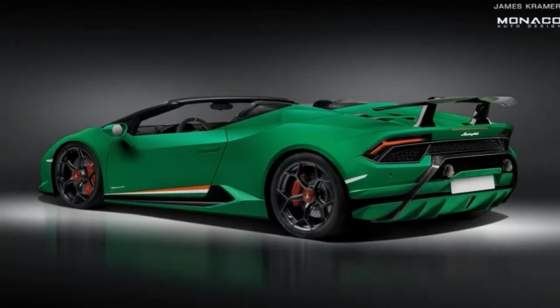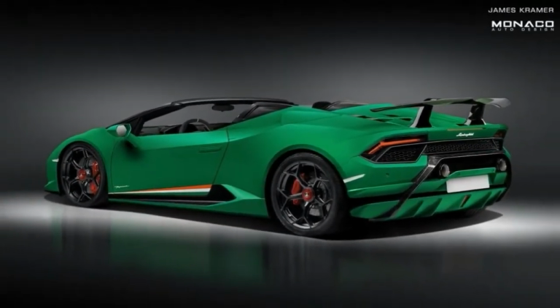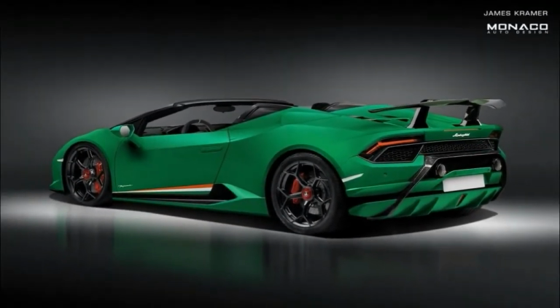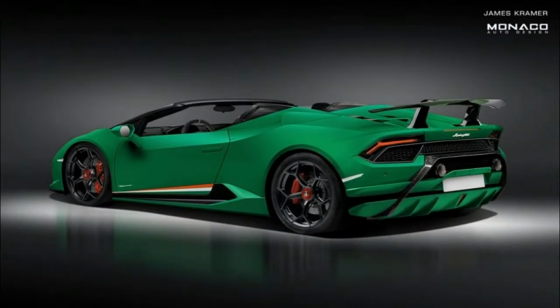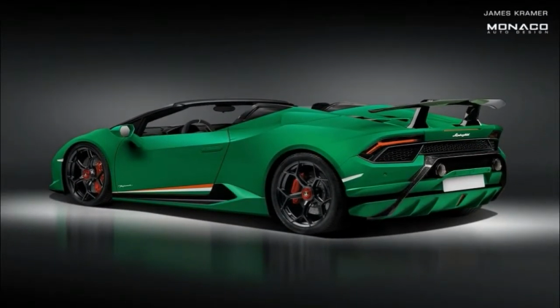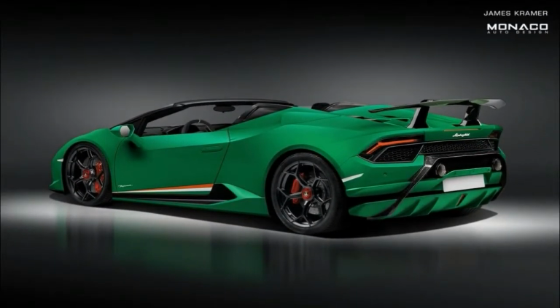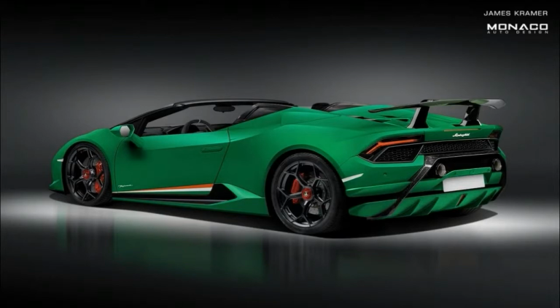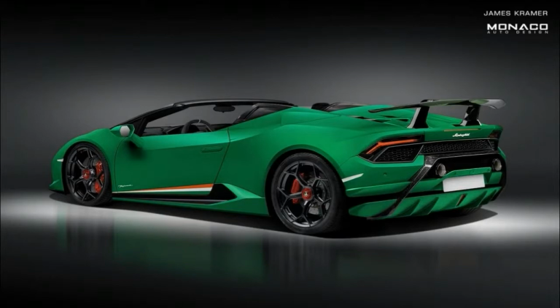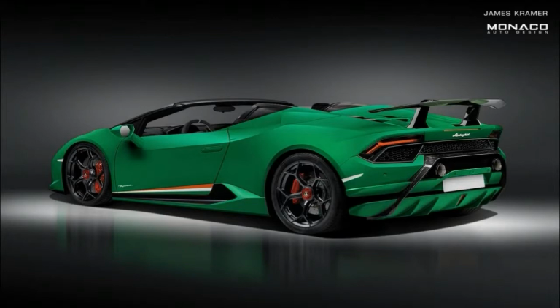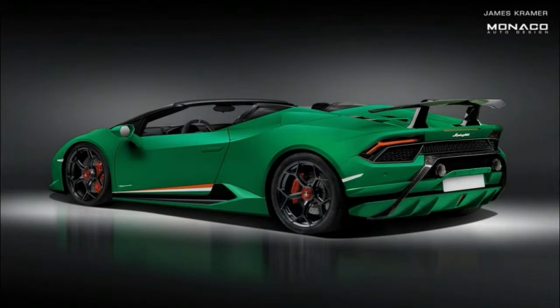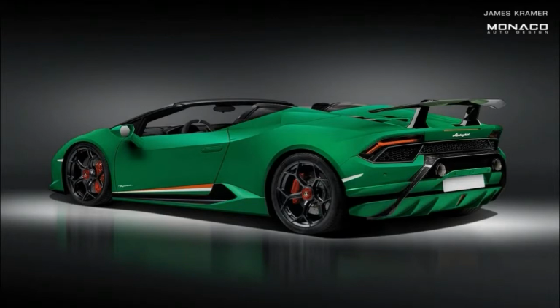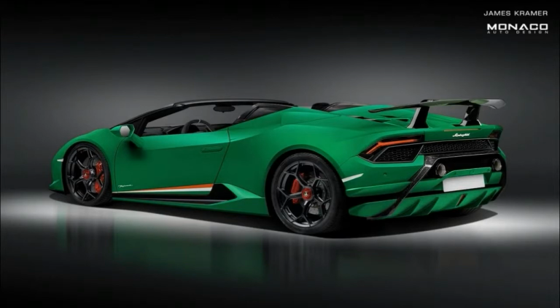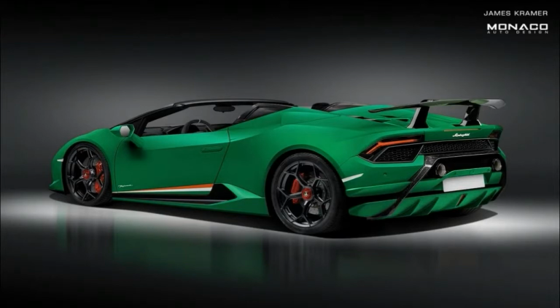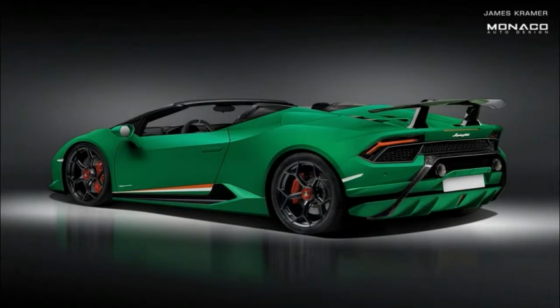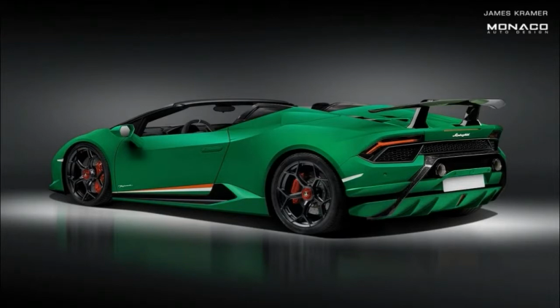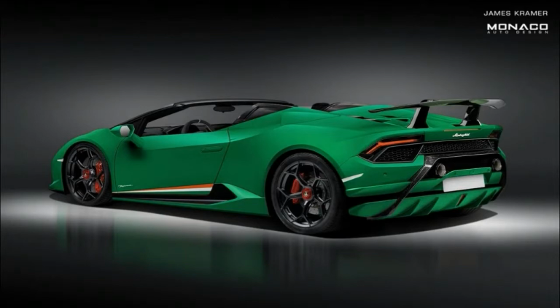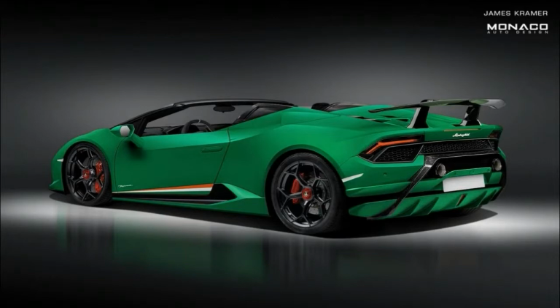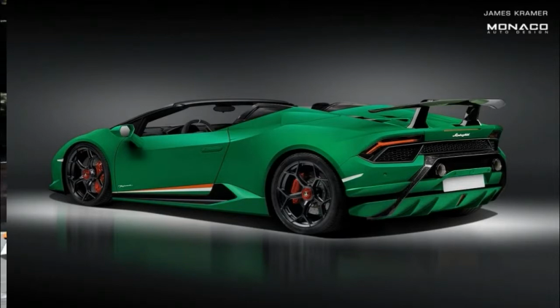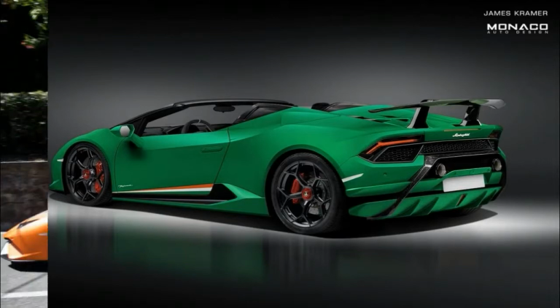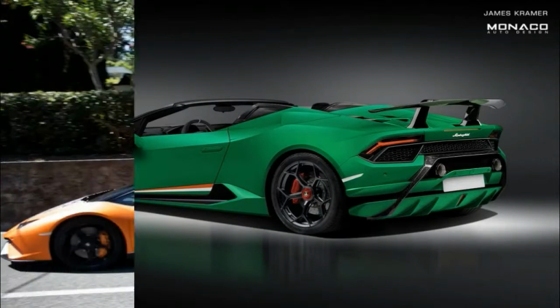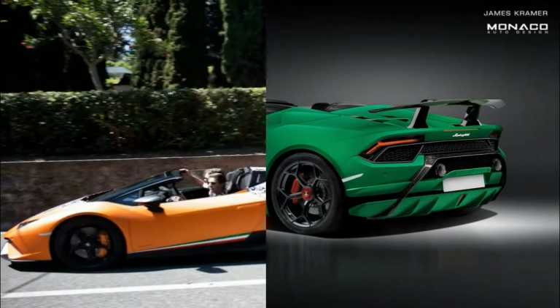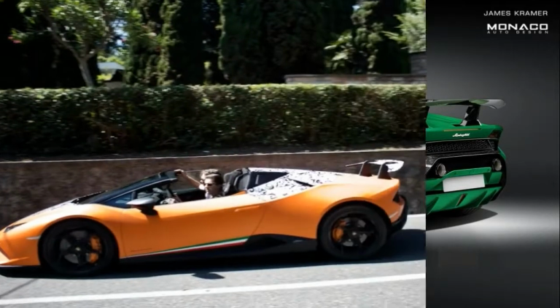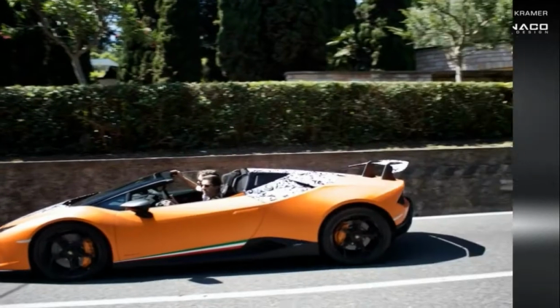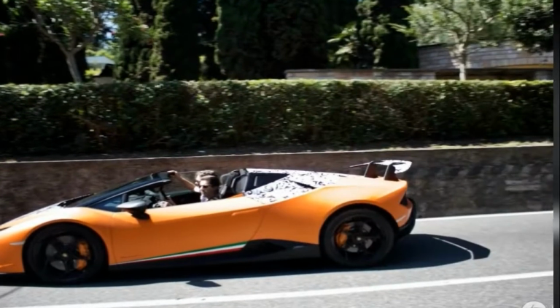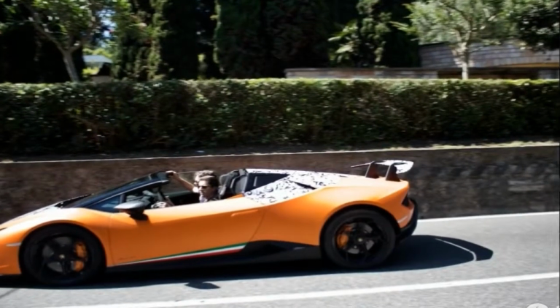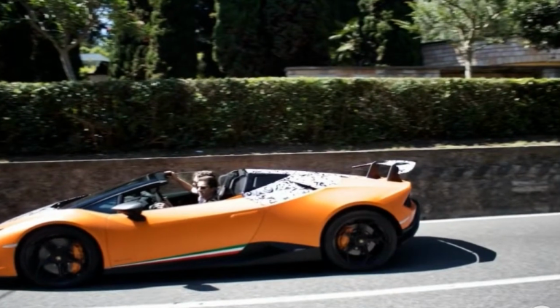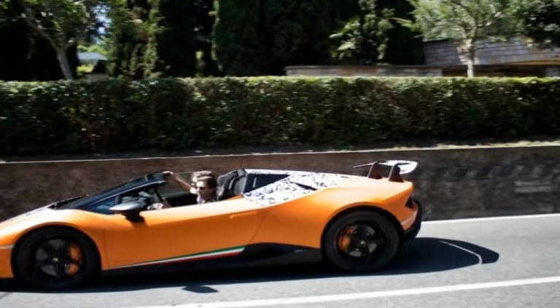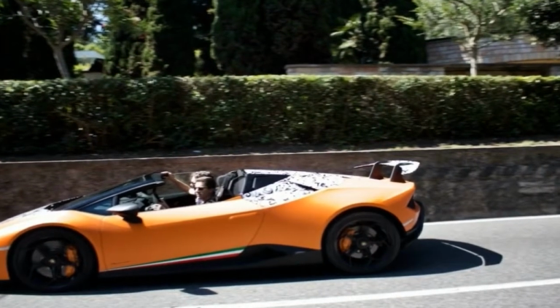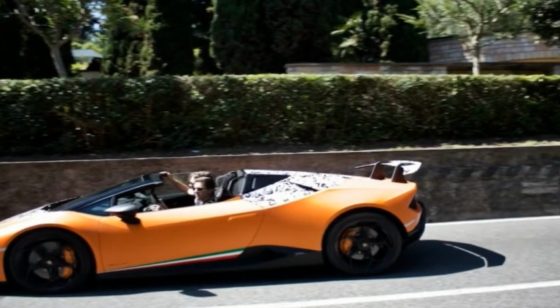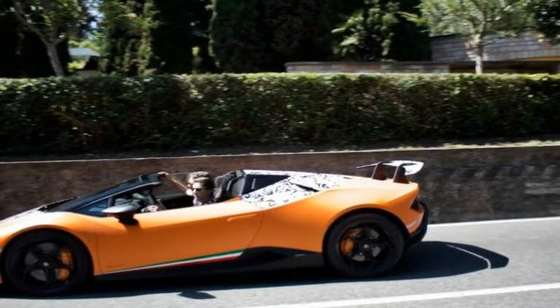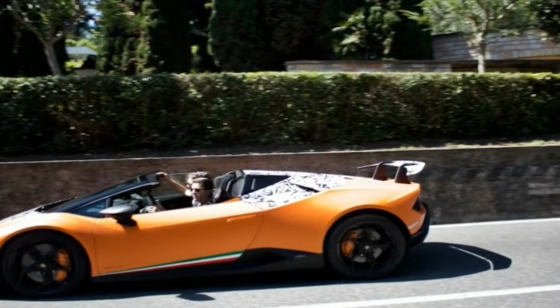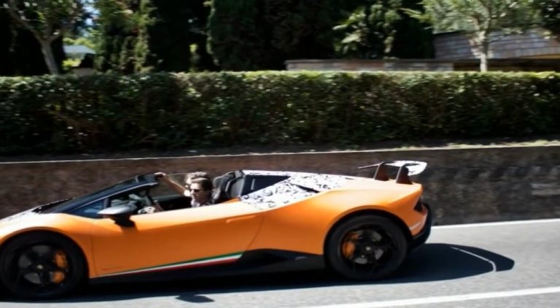The system is entirely active. It is known as Aerodinamica Lamborghini Attiva, or ALA.